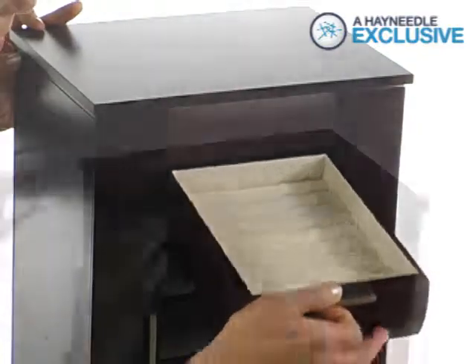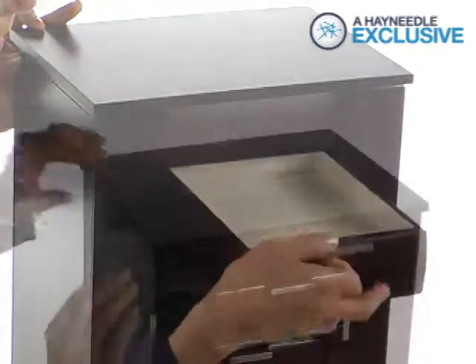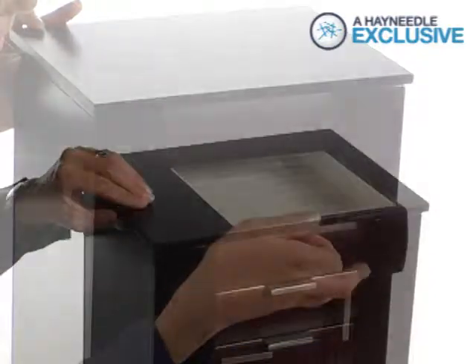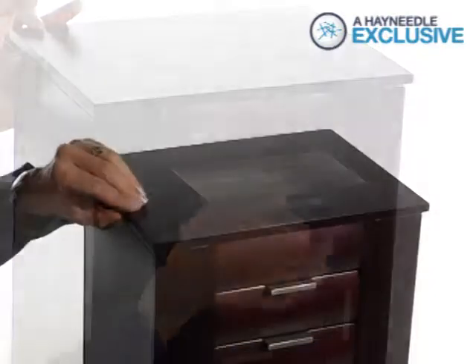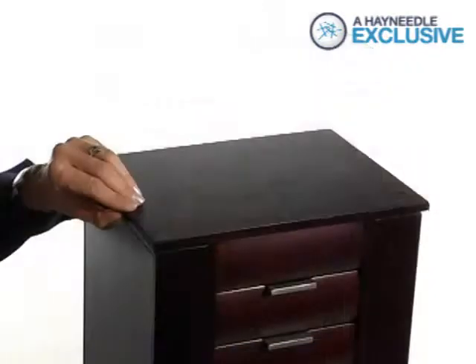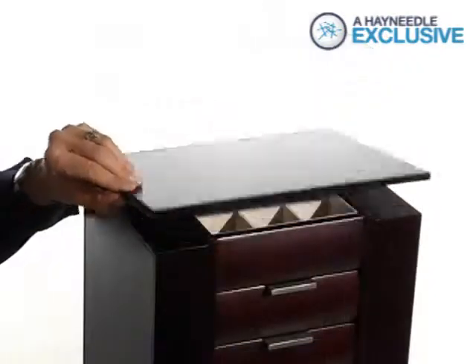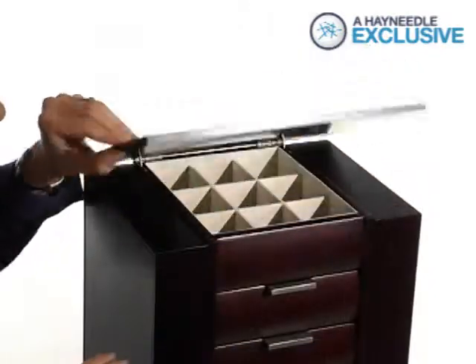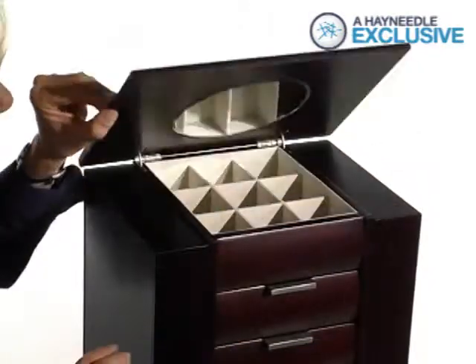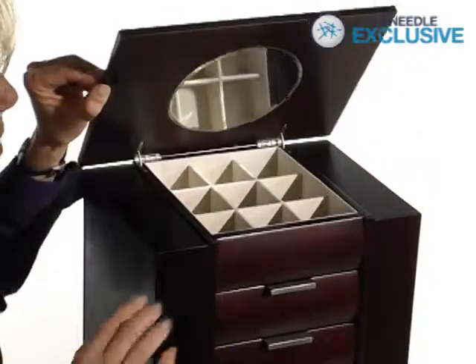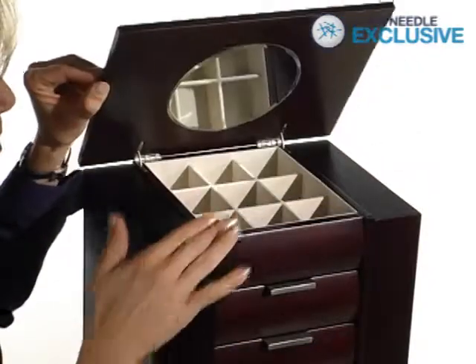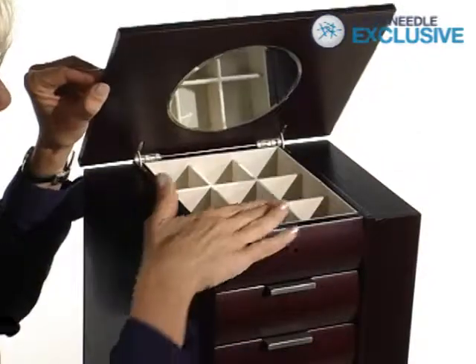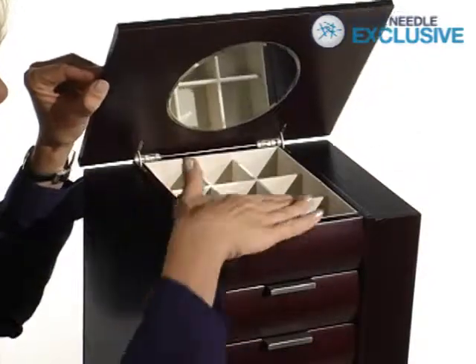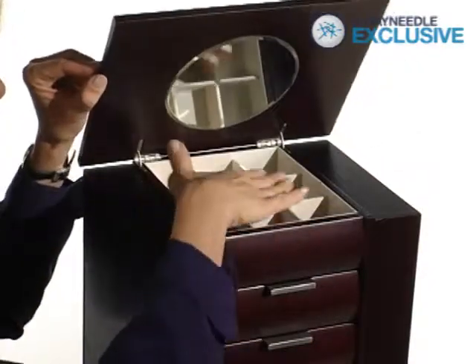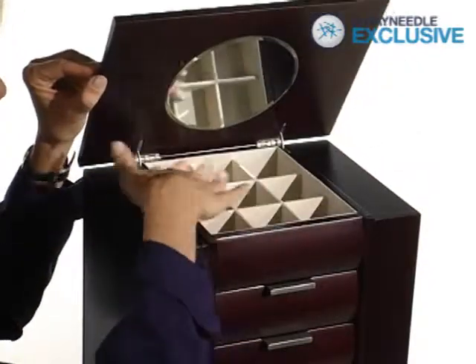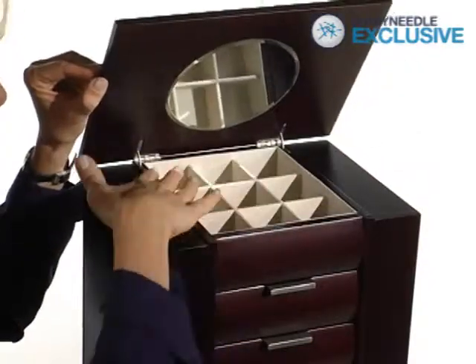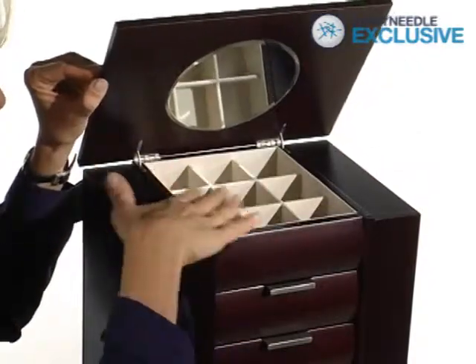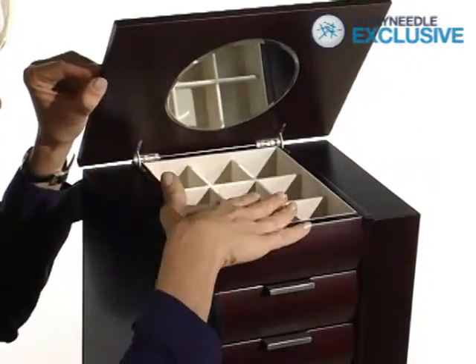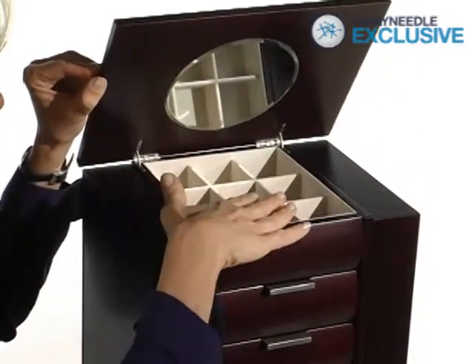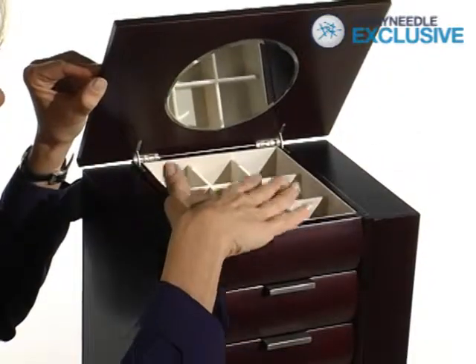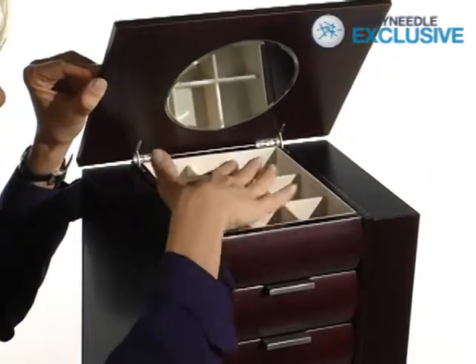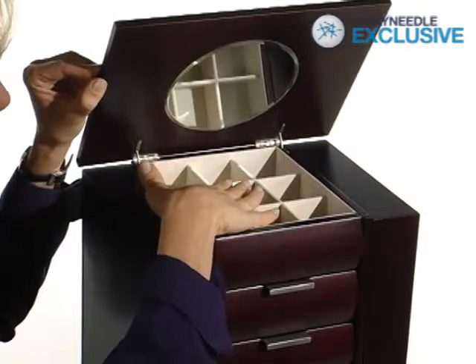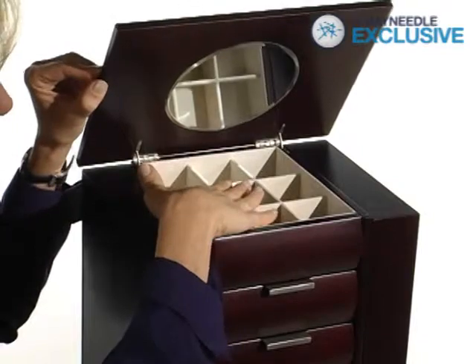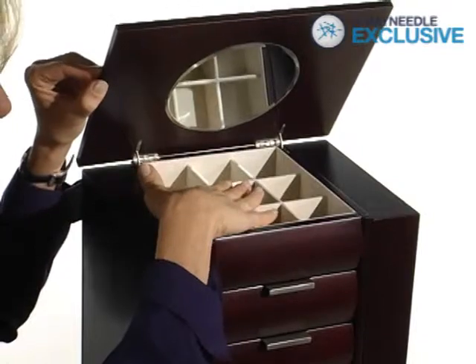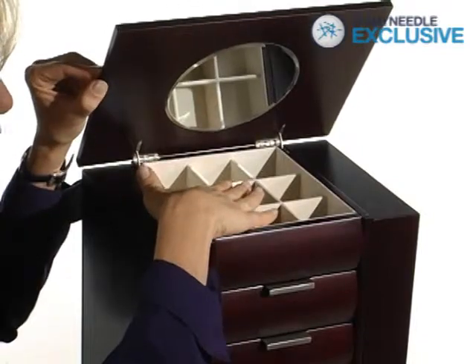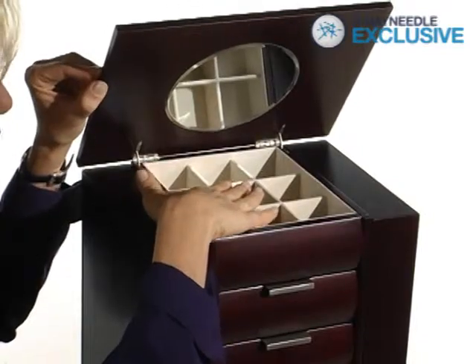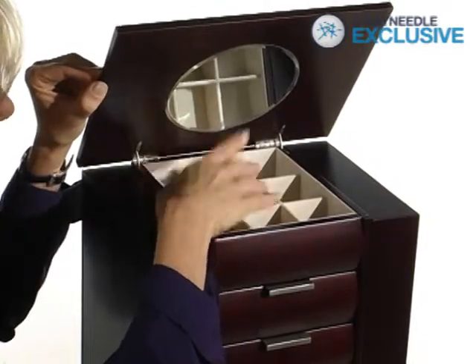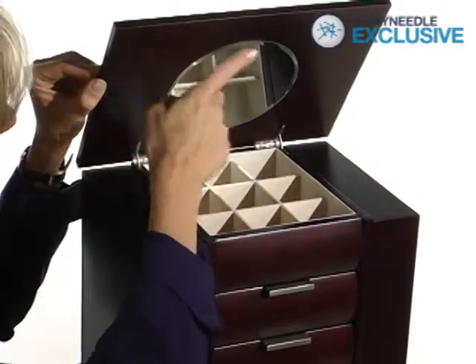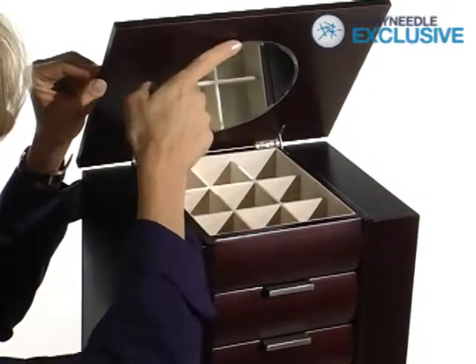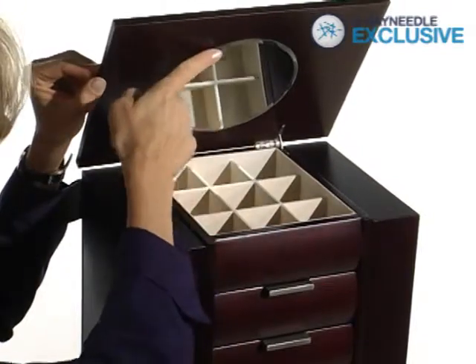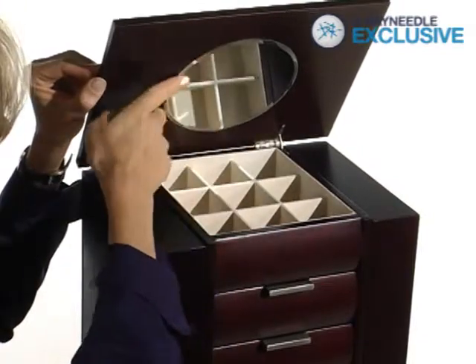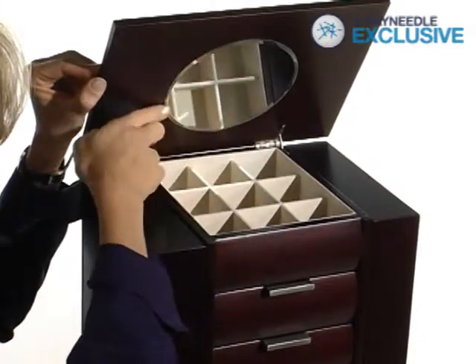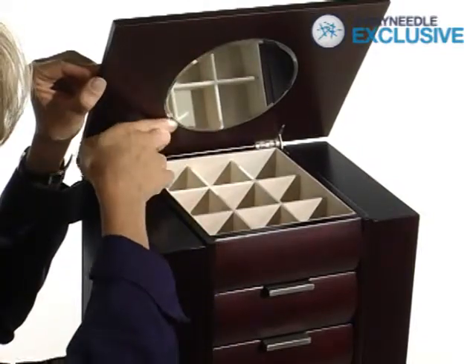And finally, all the compartments have an ivory fabric, including the top, which also has a handy mirror.